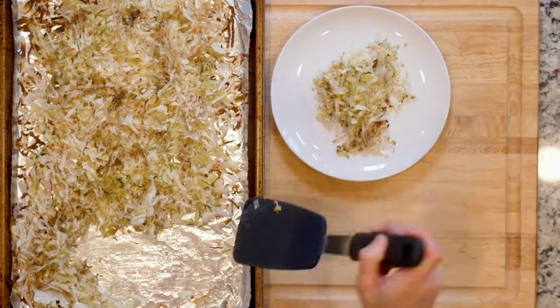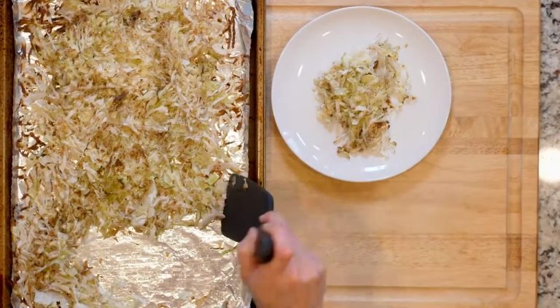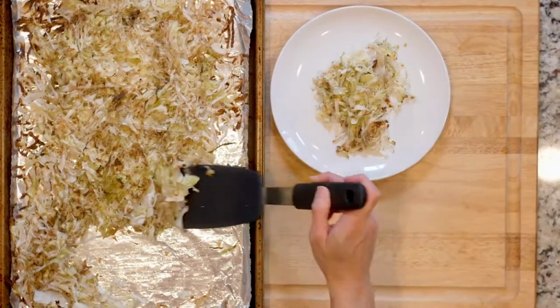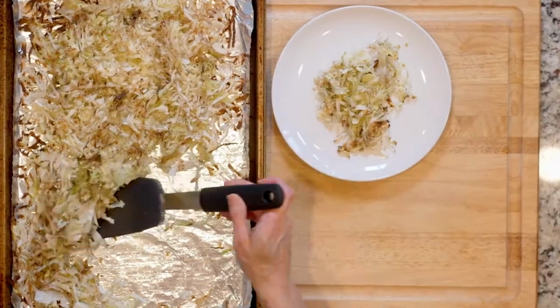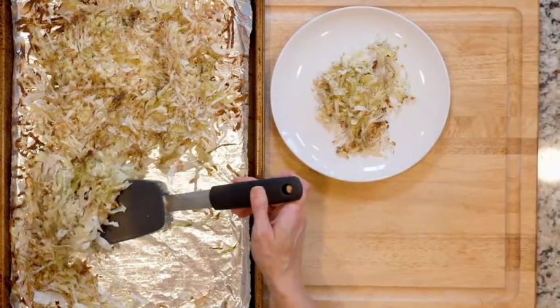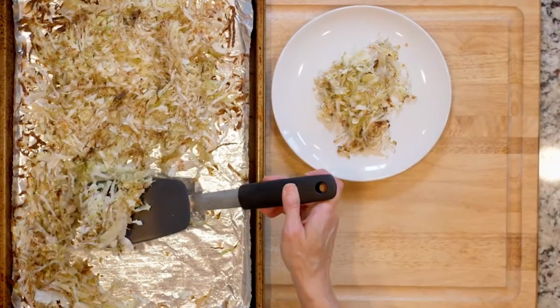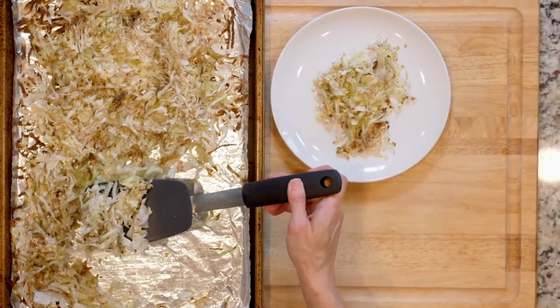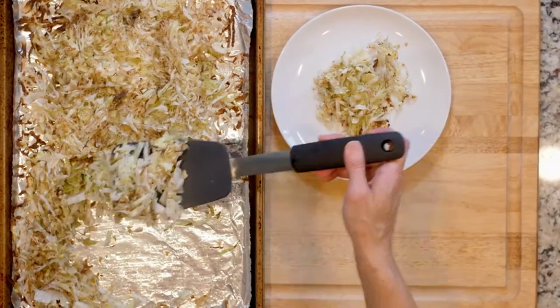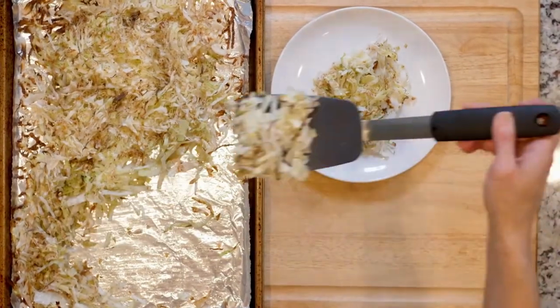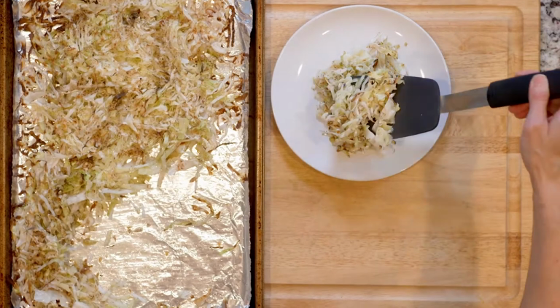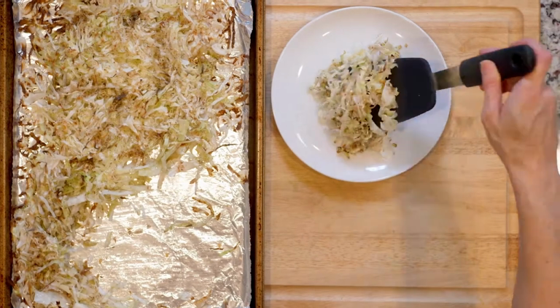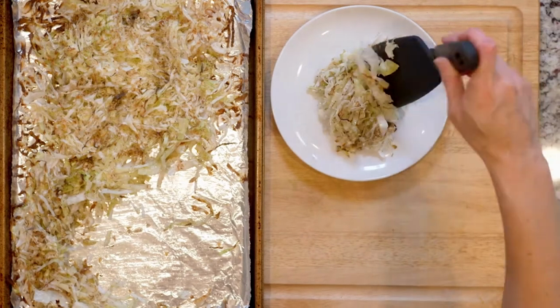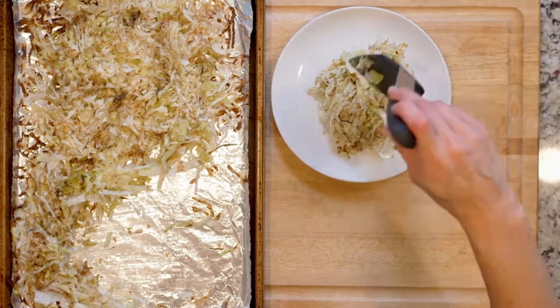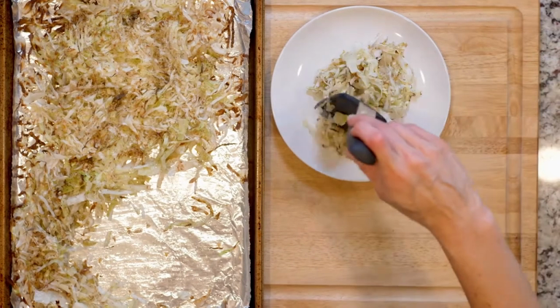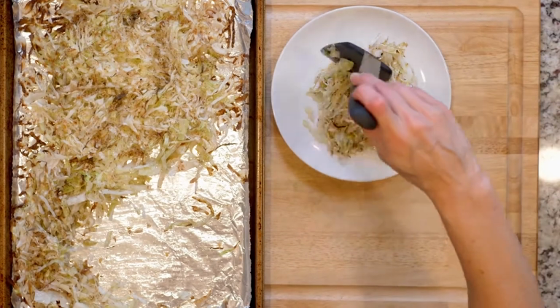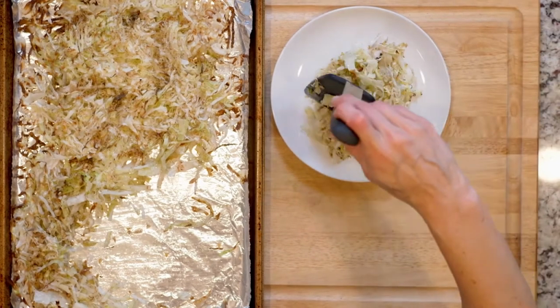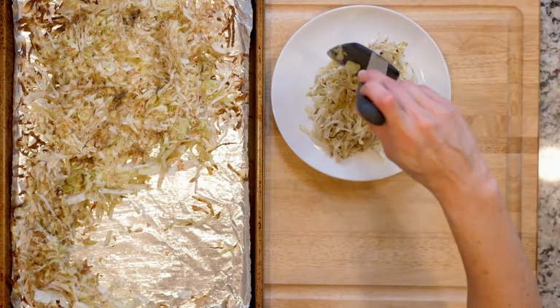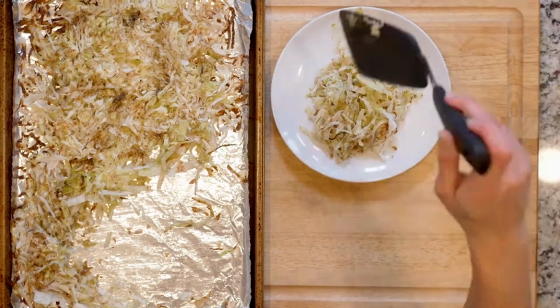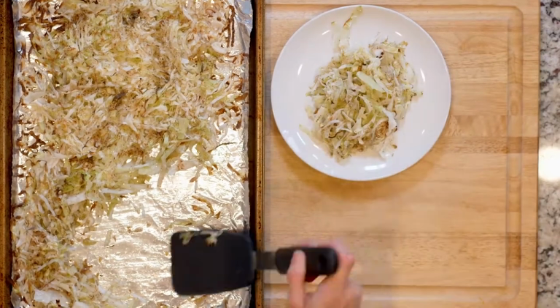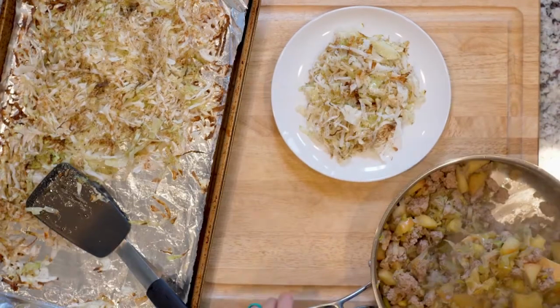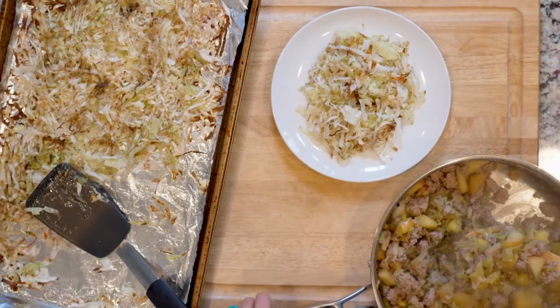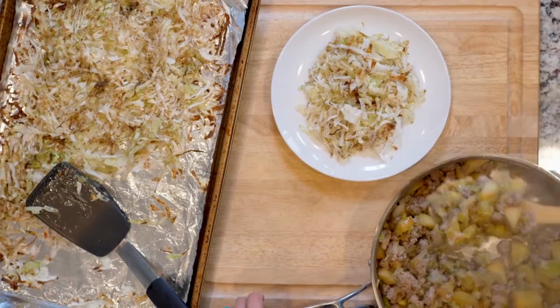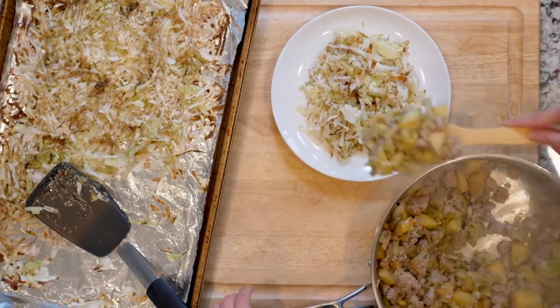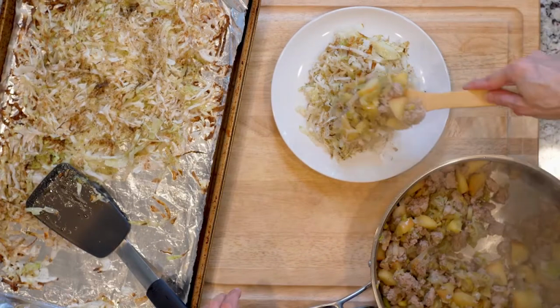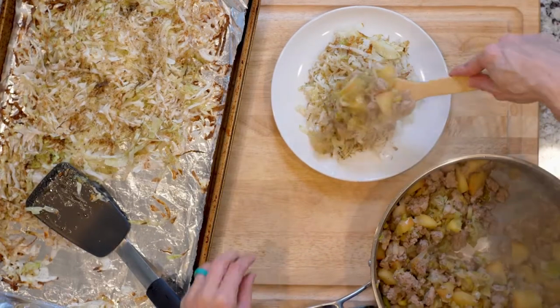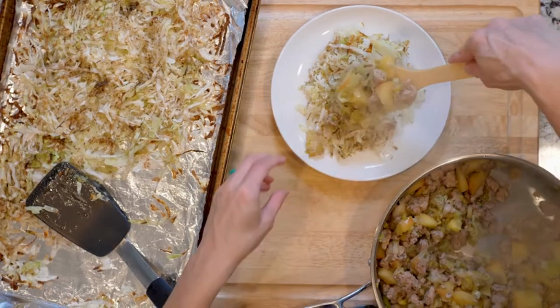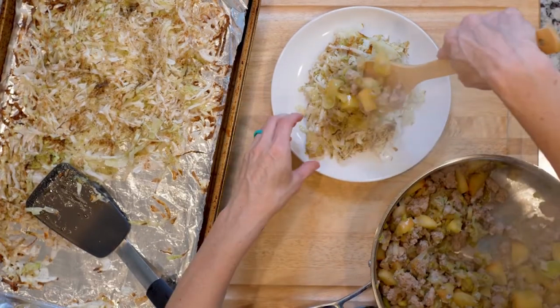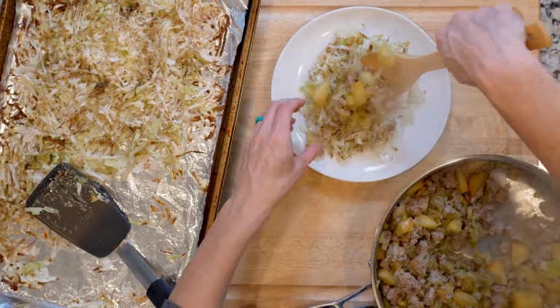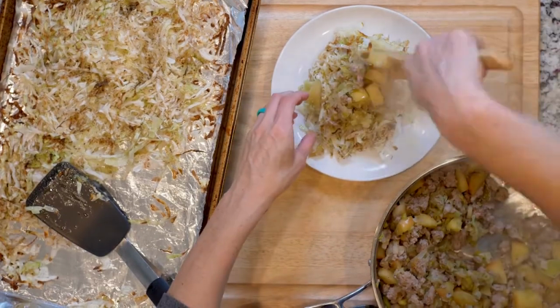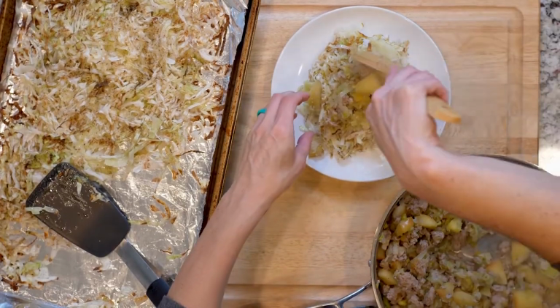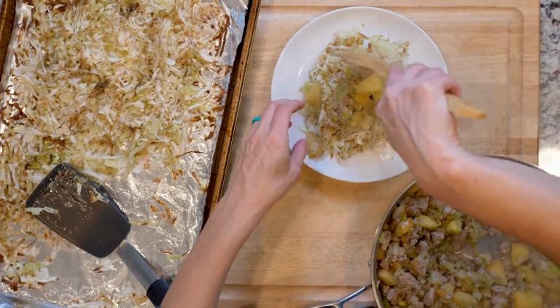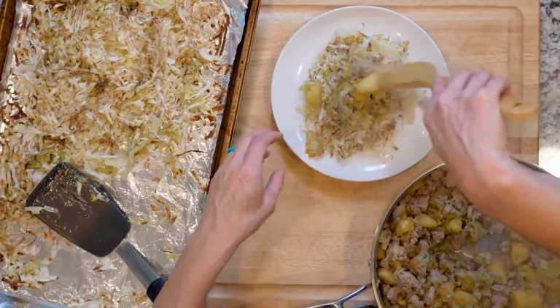Once the meat and veggies are done cooking, place some cabbage on a plate. Top with the chicken mix and dig in.